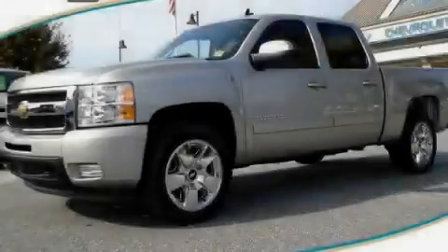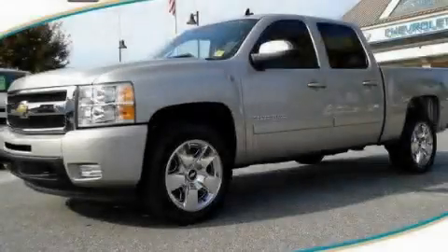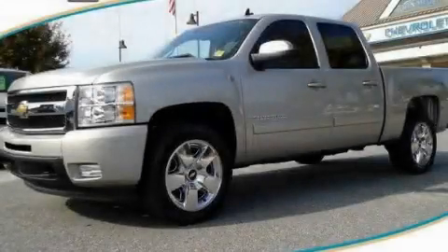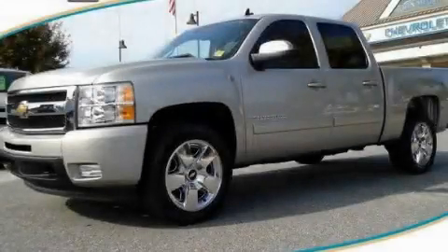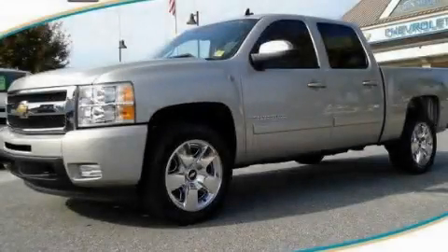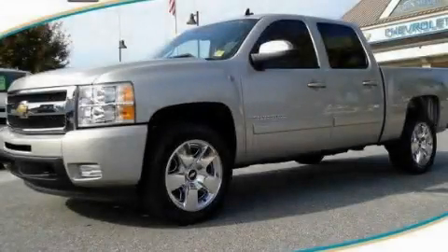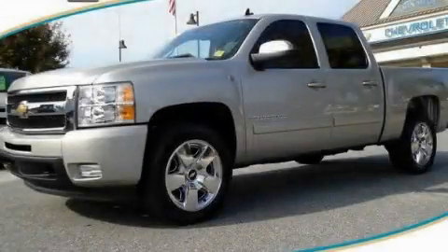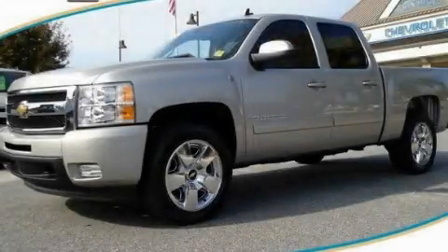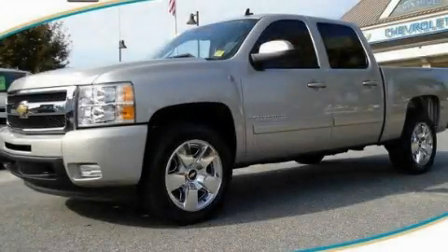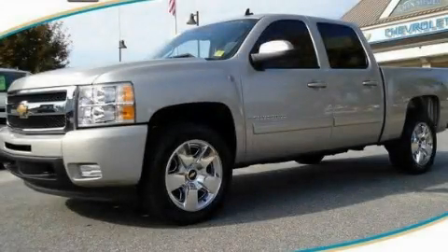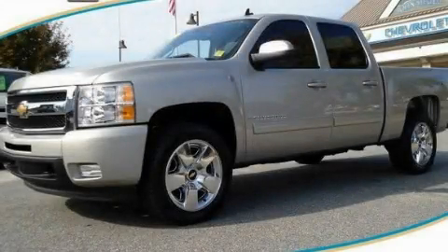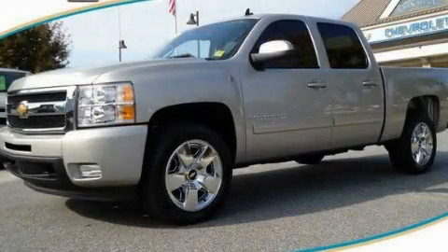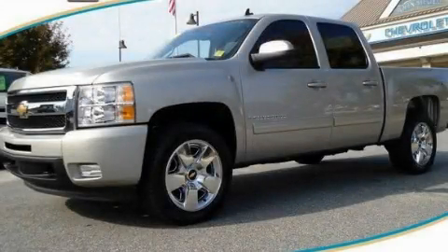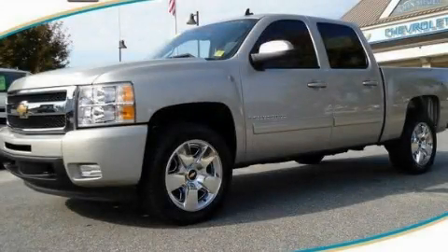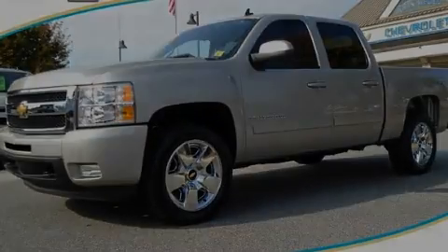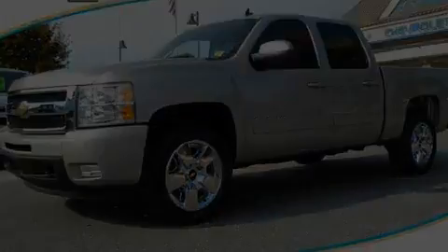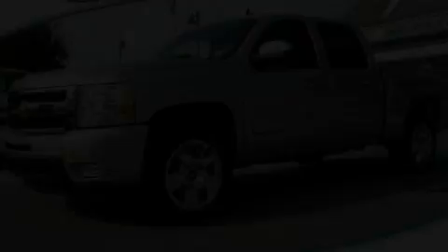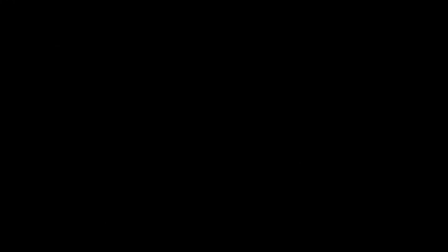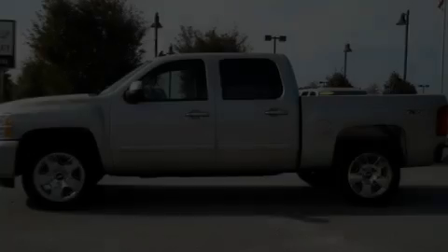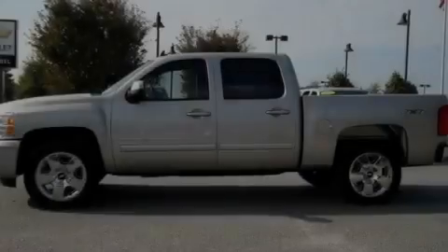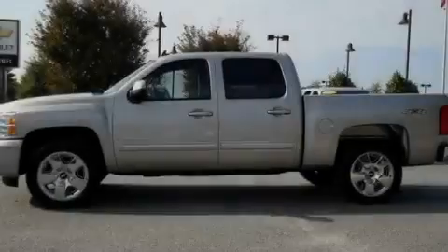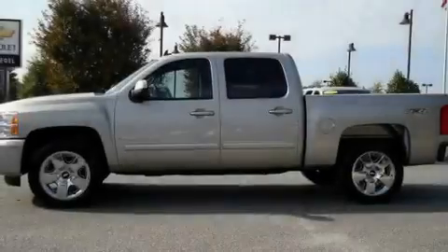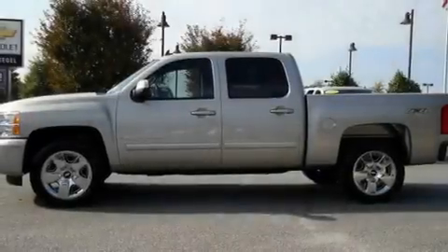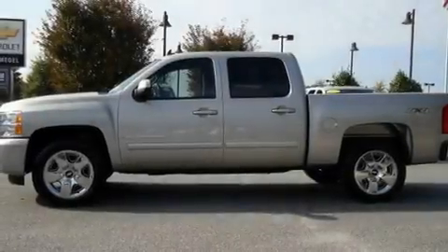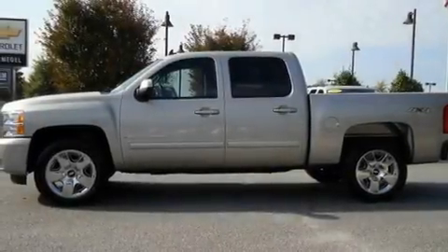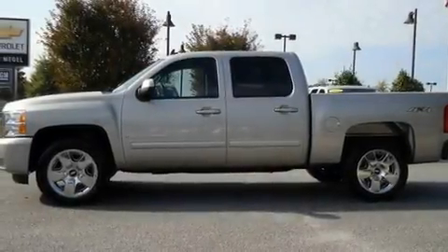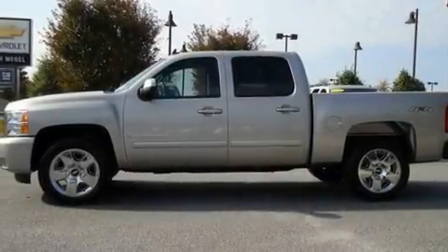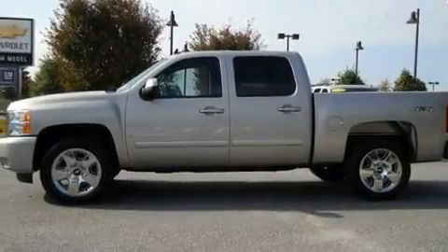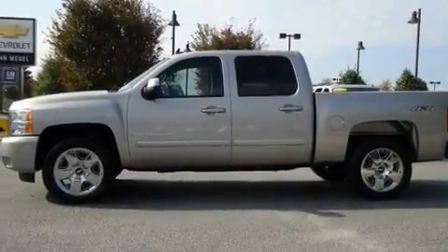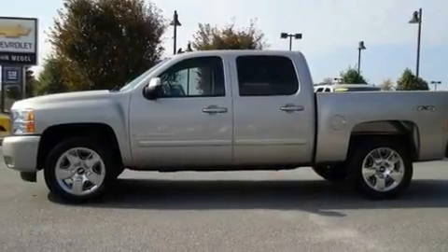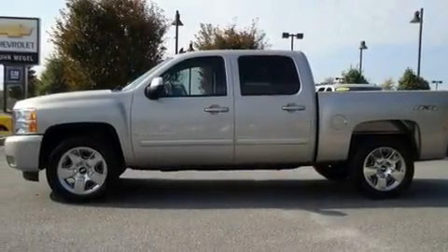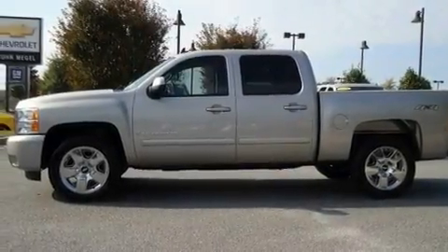This is a 2009 Chevrolet Silverado. Whether hauling, commuting, or towing, this truck is the right one for you.